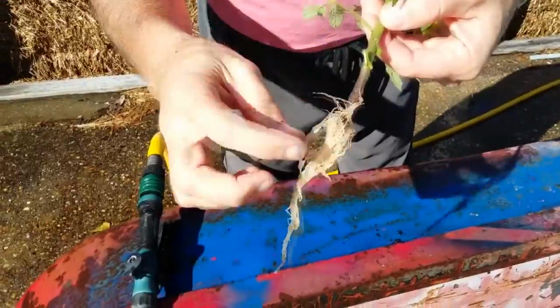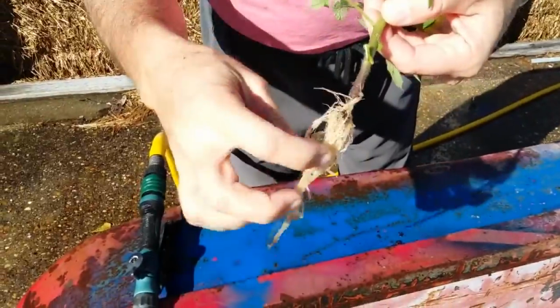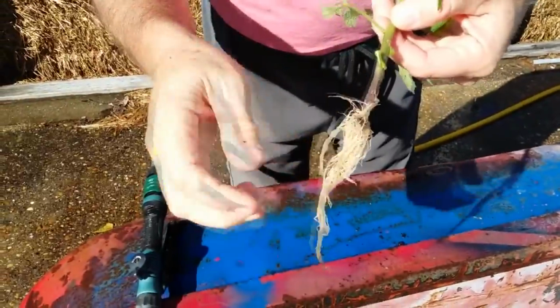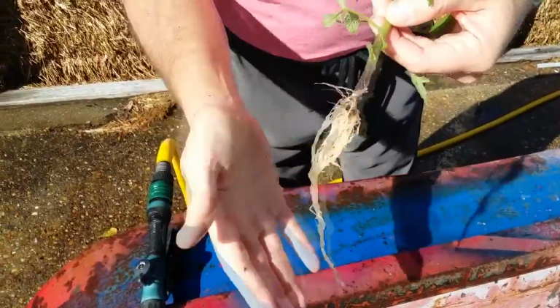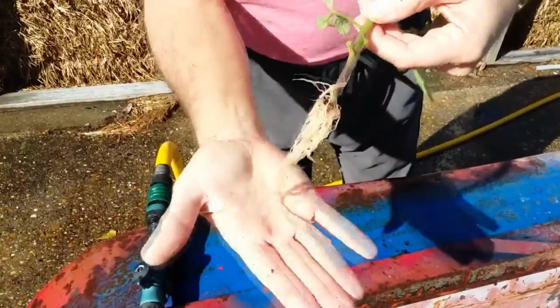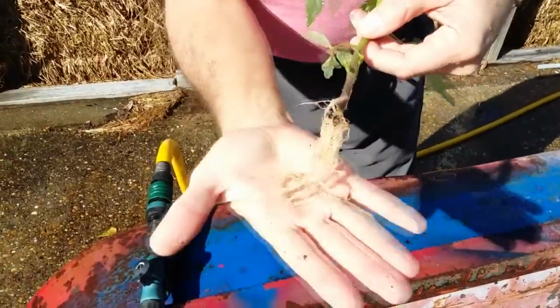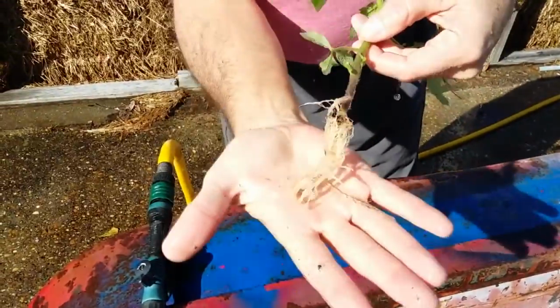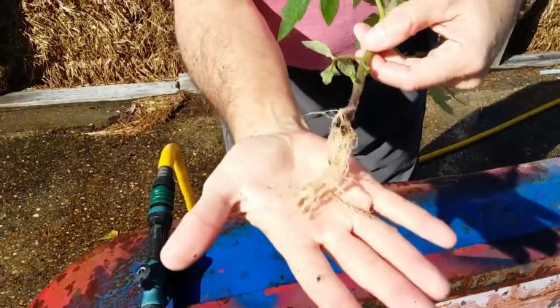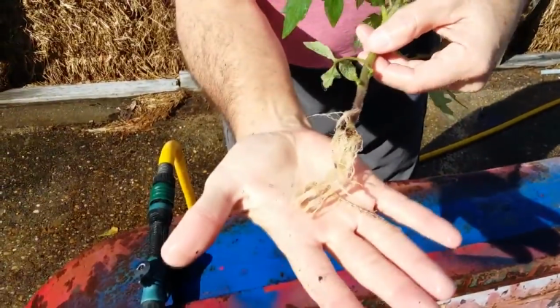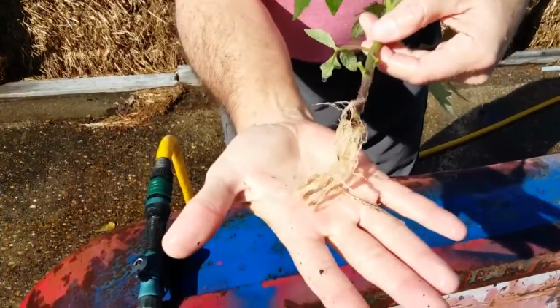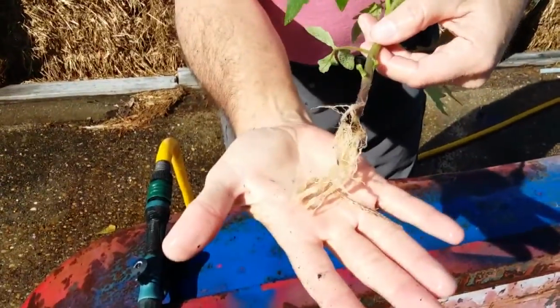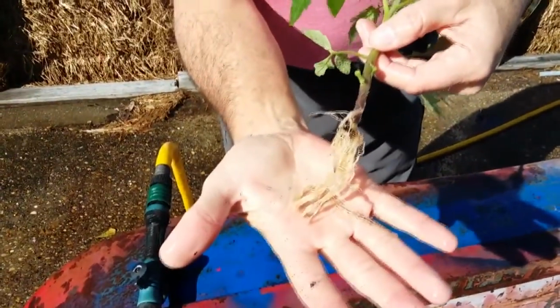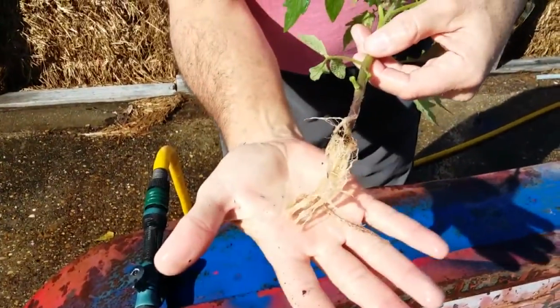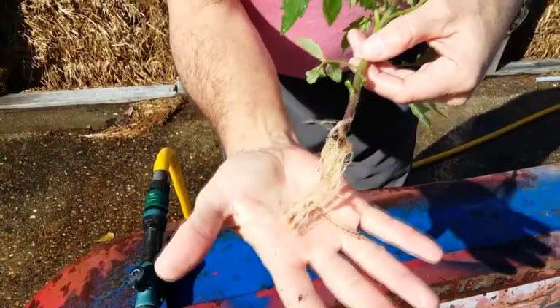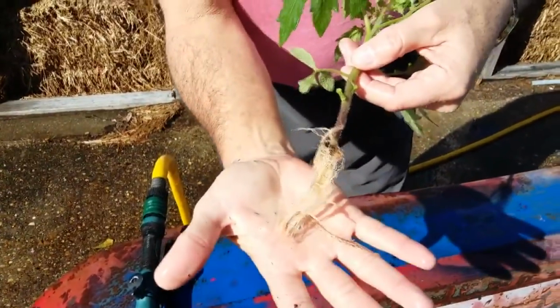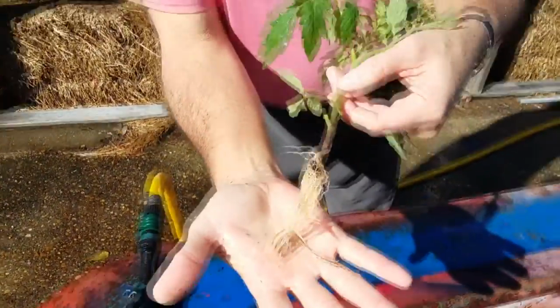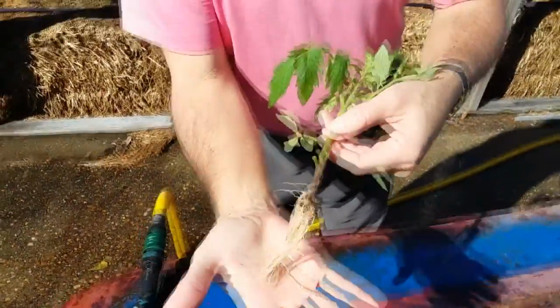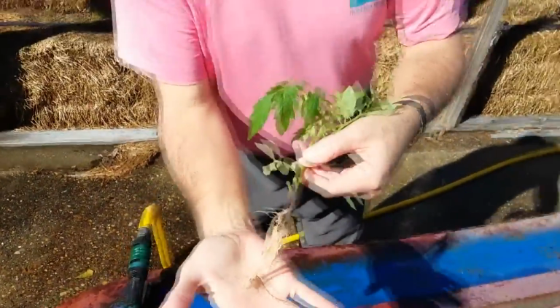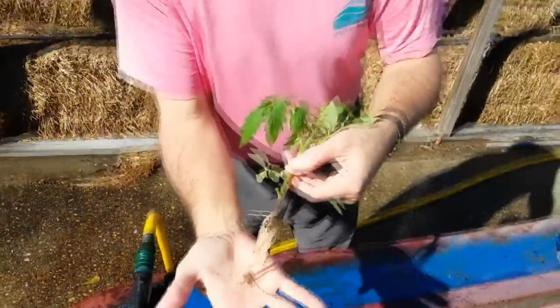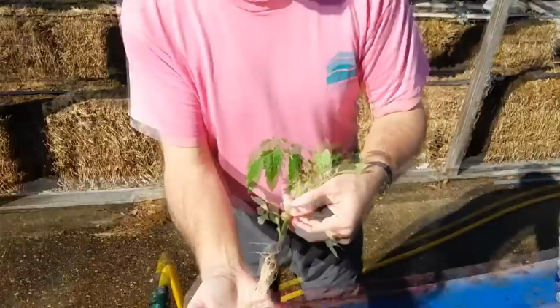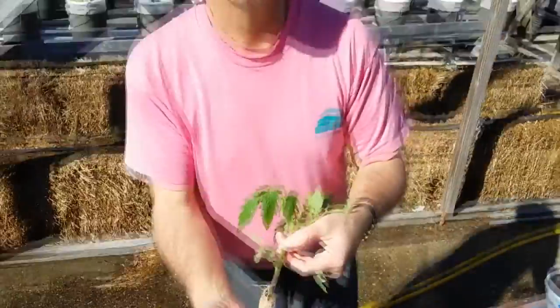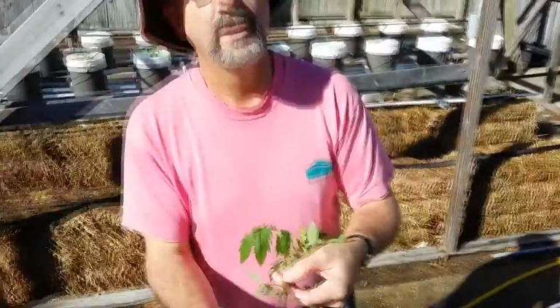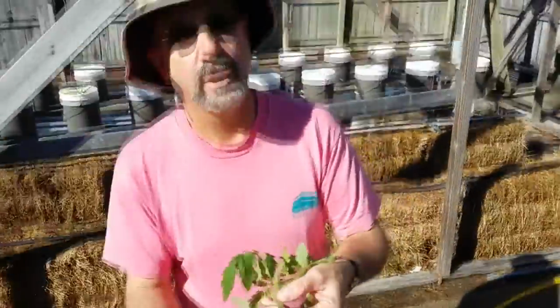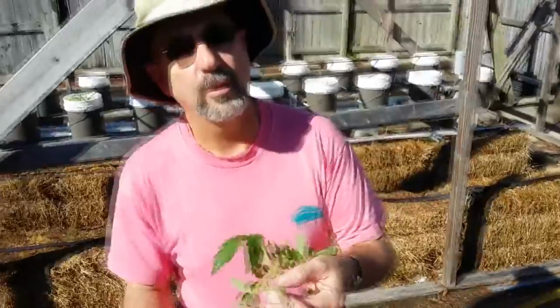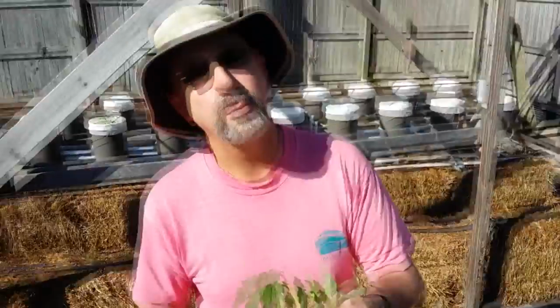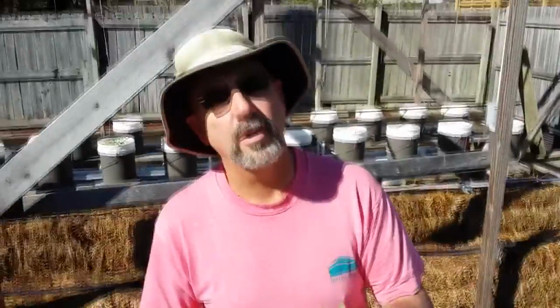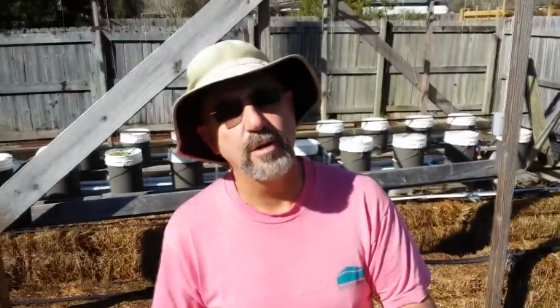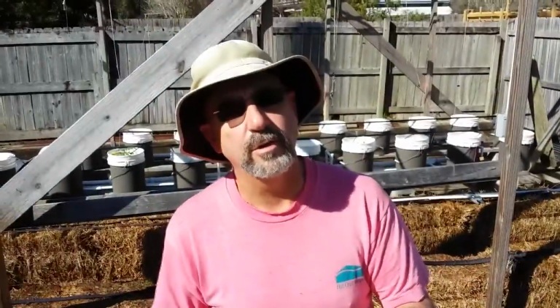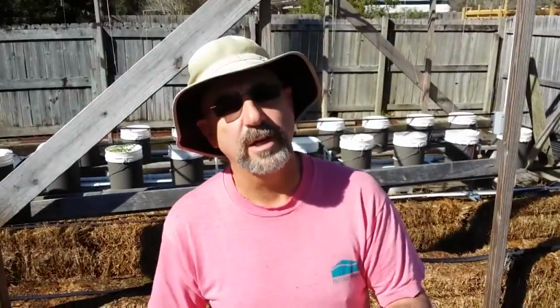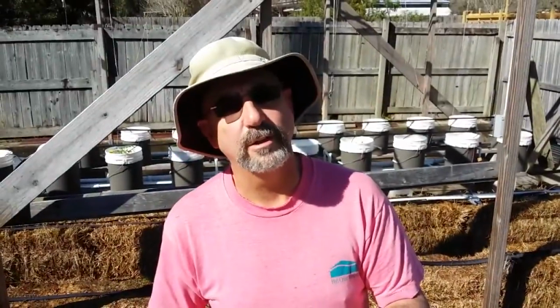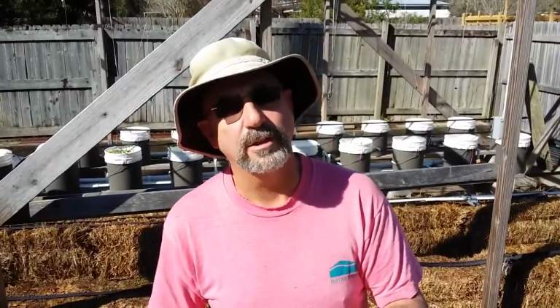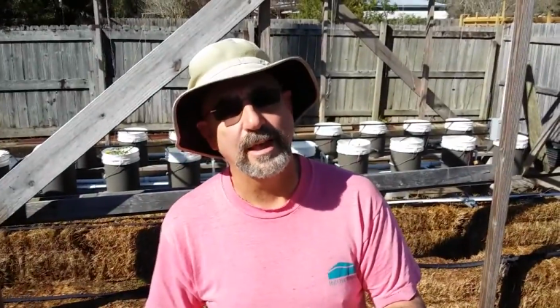With the exception of a speck or two of bark on the inside, that plant is now ready to go into the hydroponic garden. Let's walk over and take a look at that.